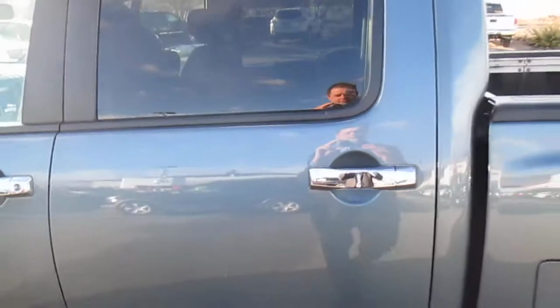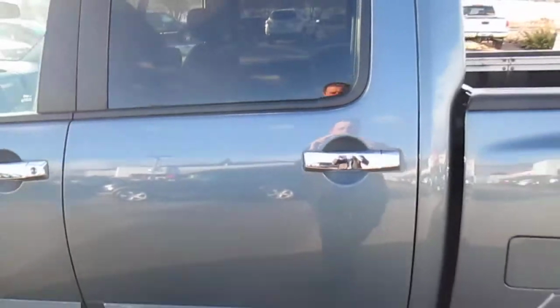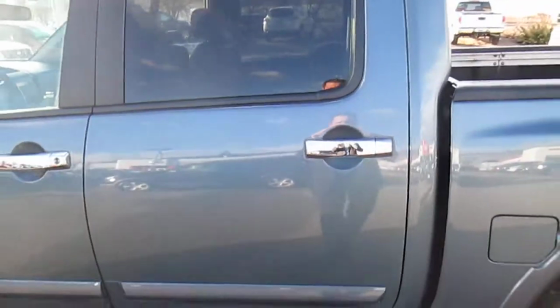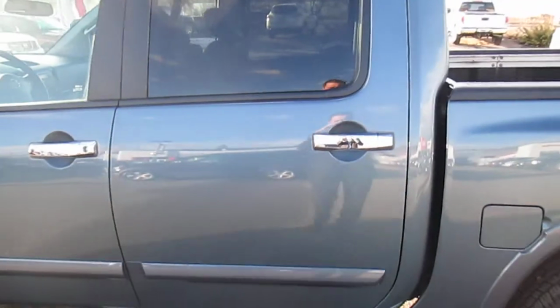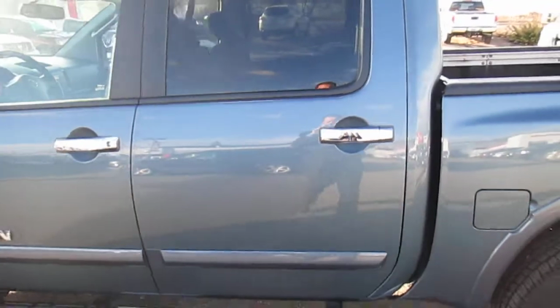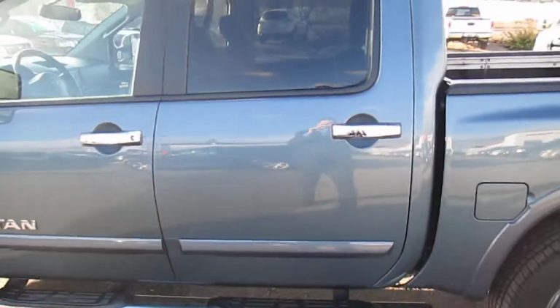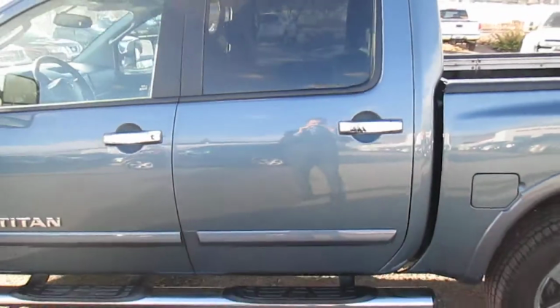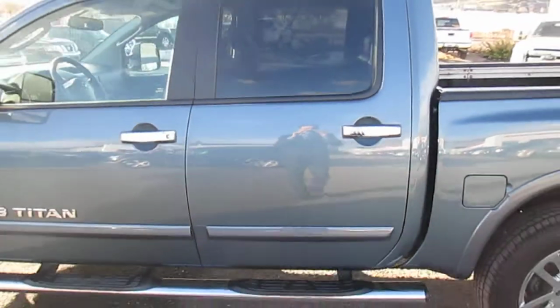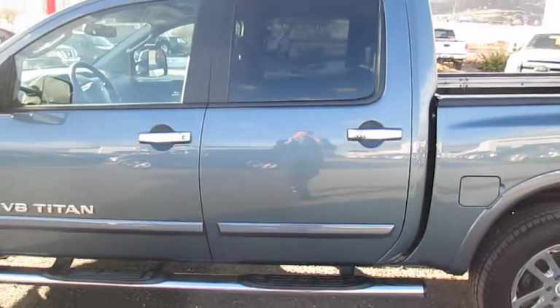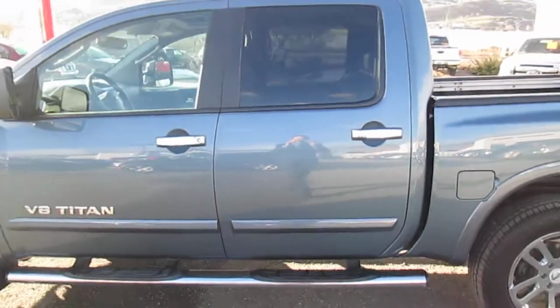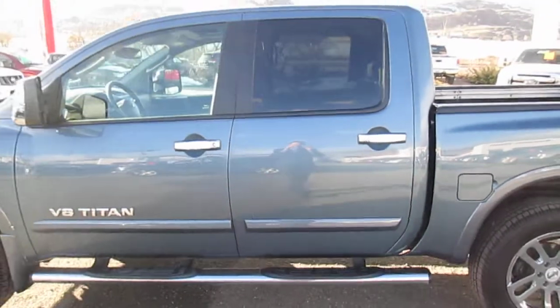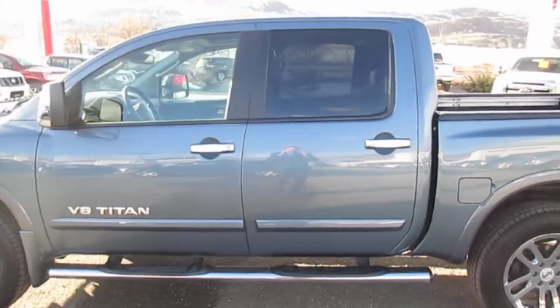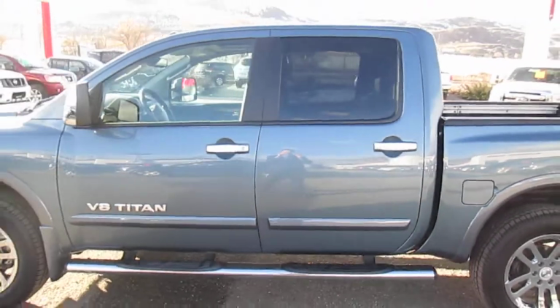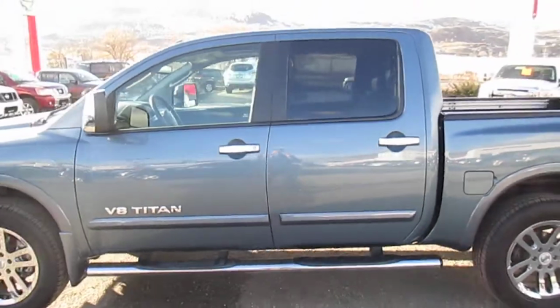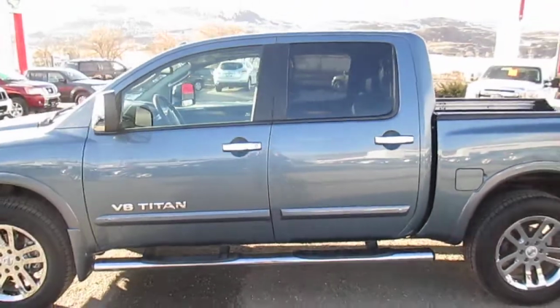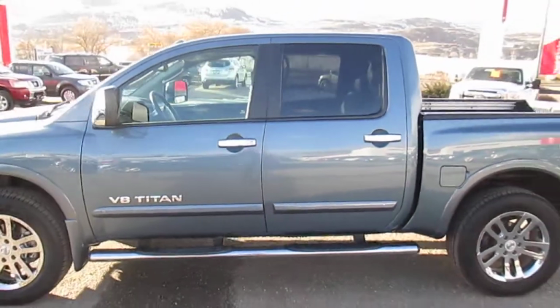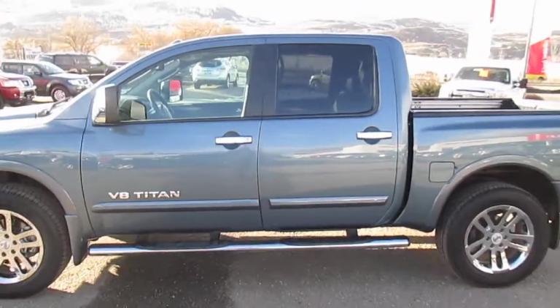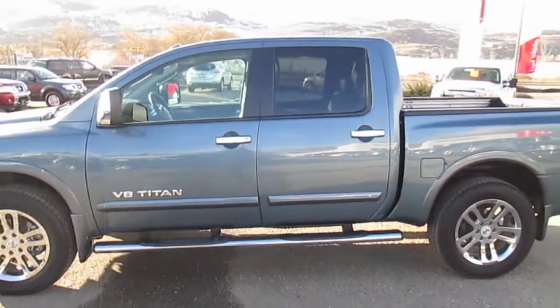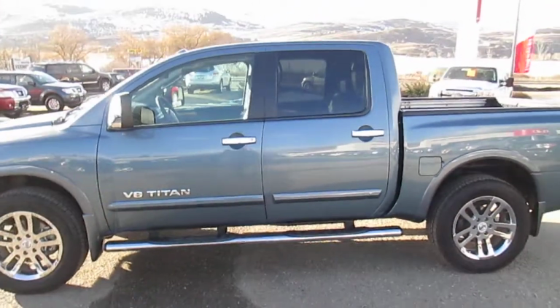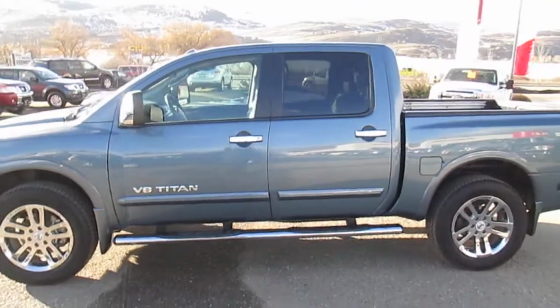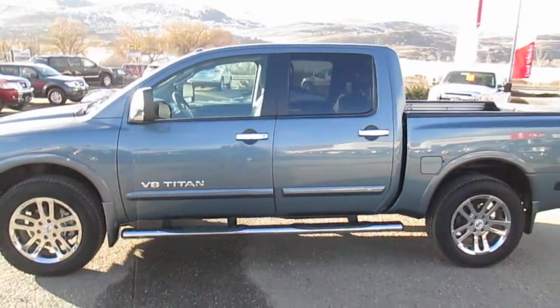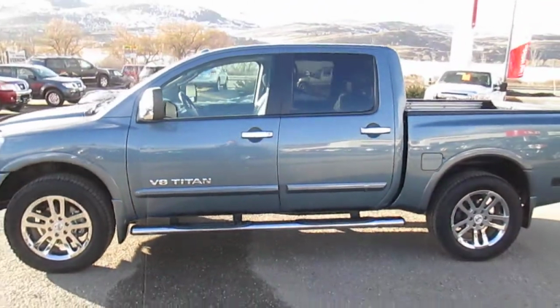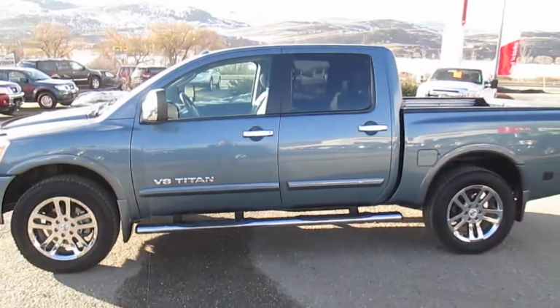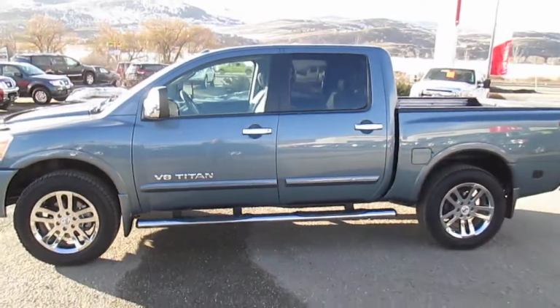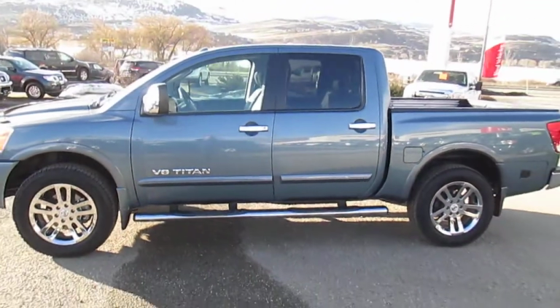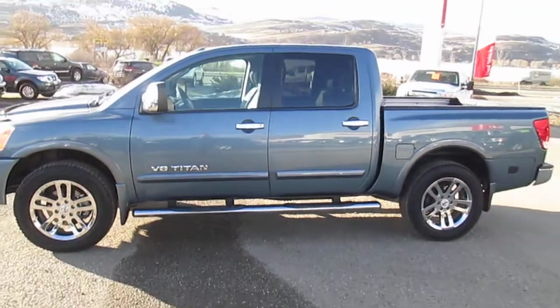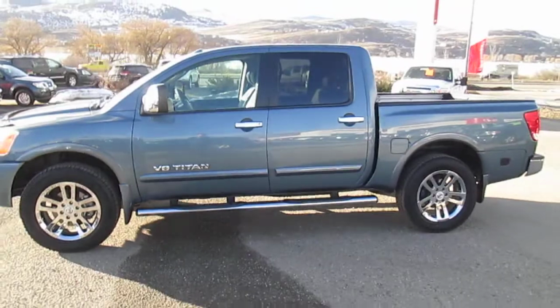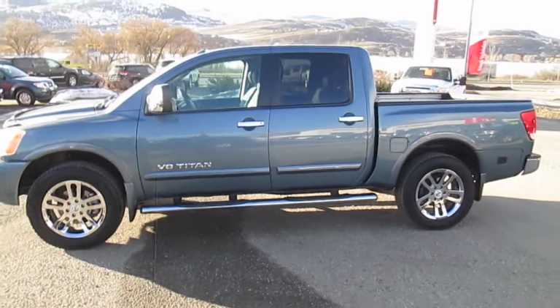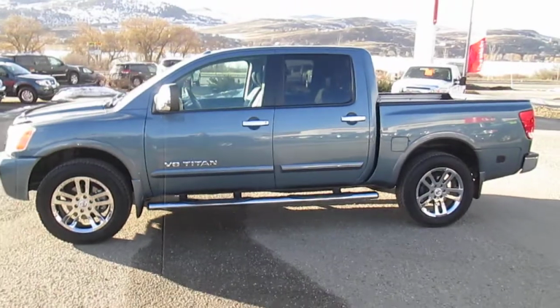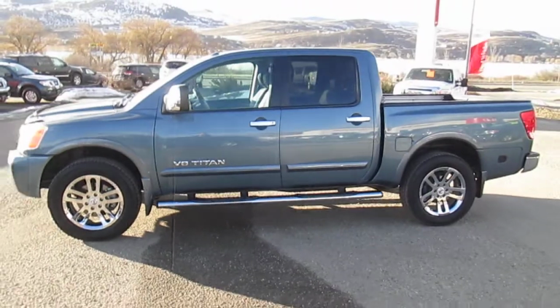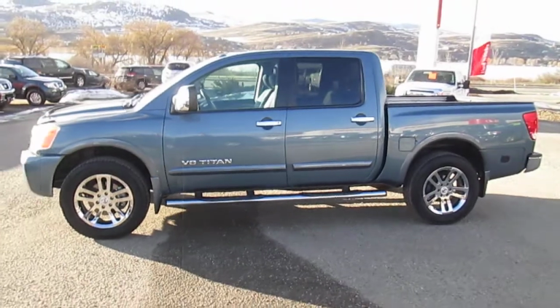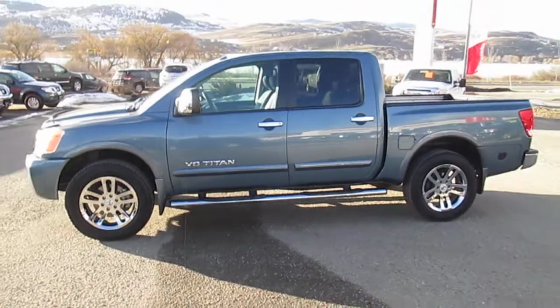That's a short walk-around video of our 2011 Titan SL. I hope you enjoyed this and thanks for stopping by our website.